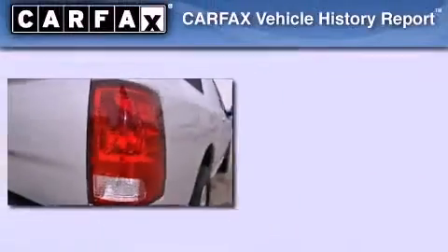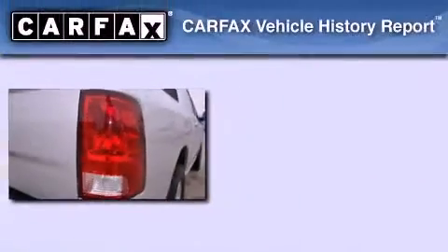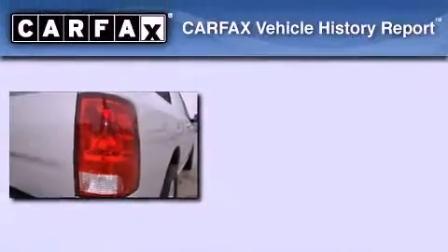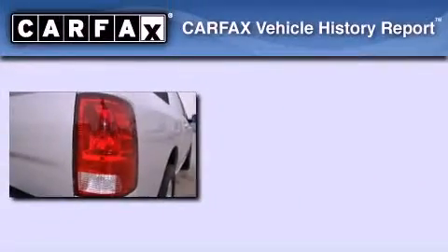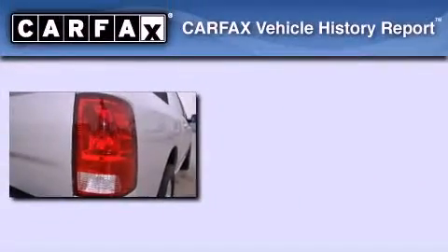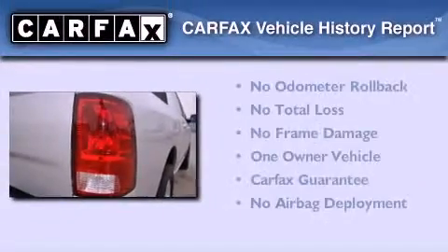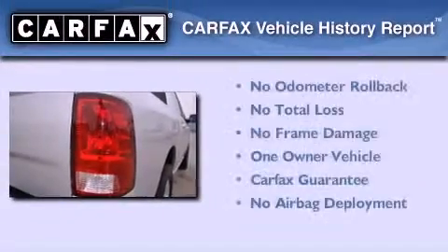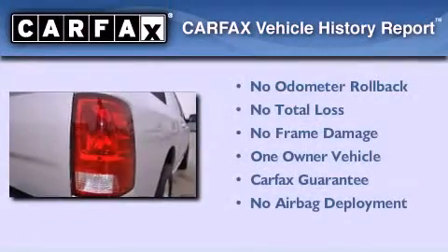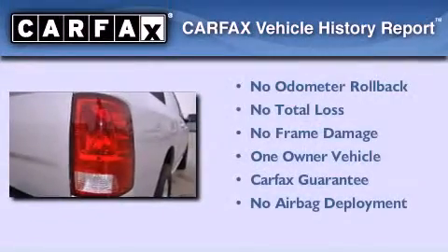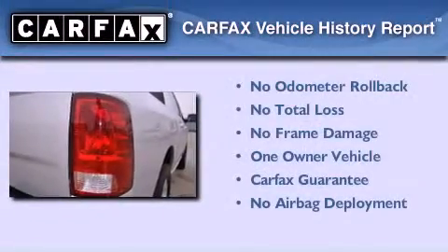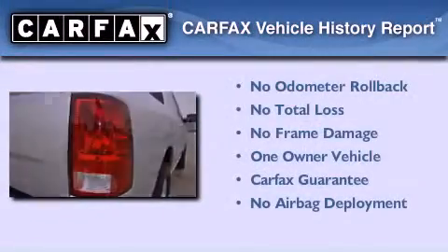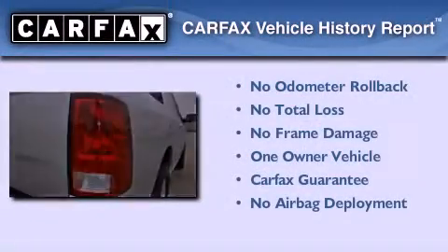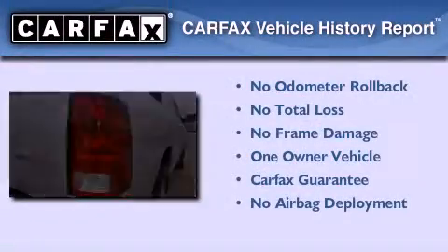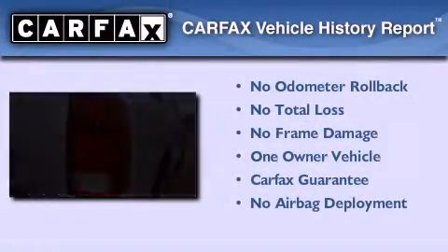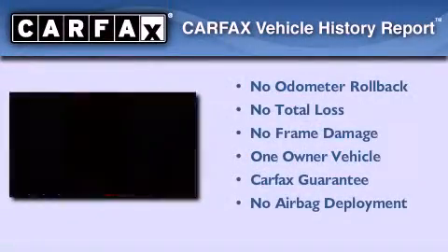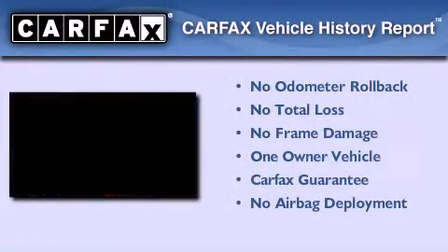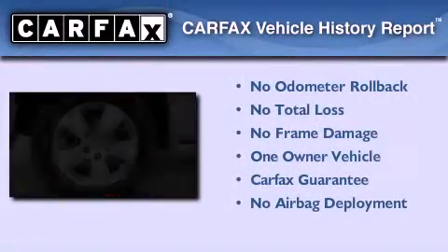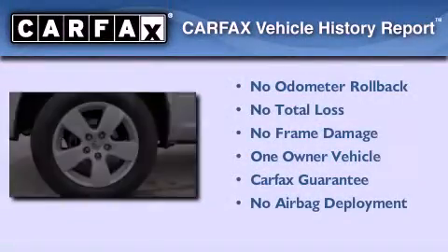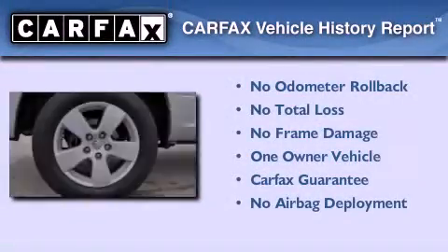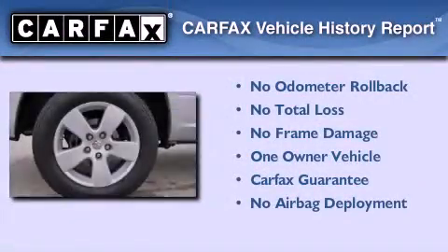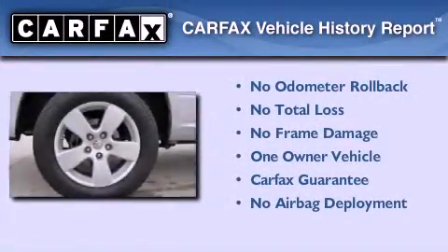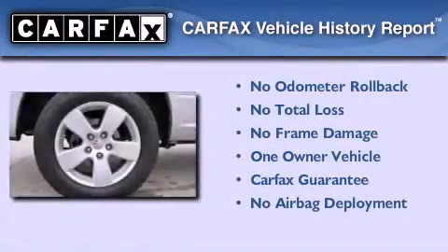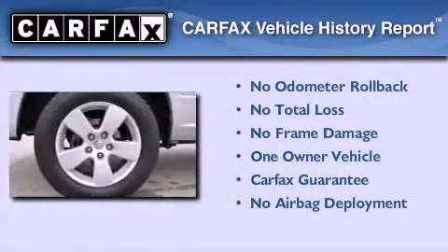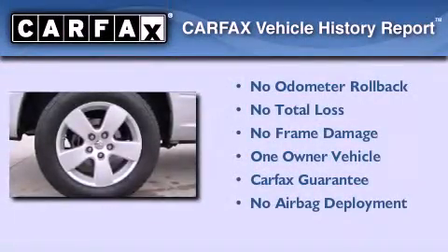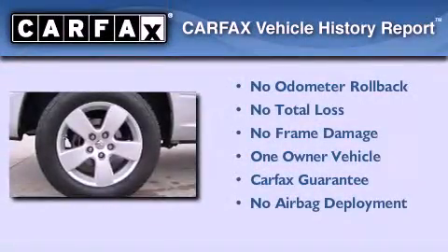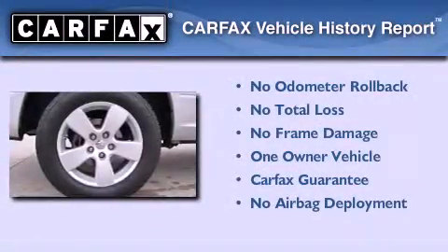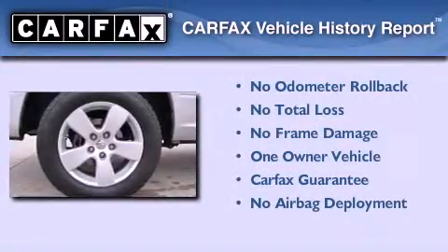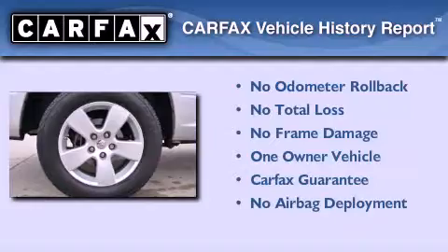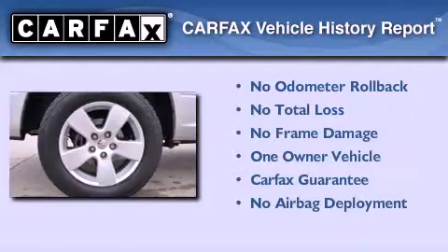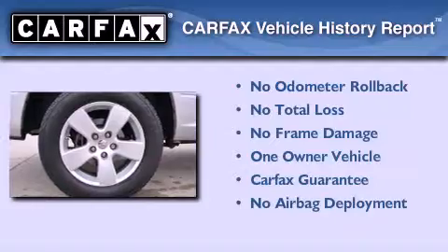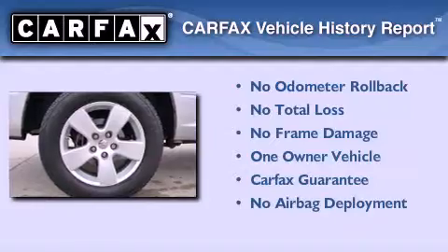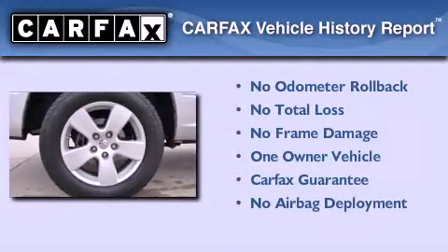This Dodge has had only one owner, and it qualifies for the Carfax buyback guarantee.